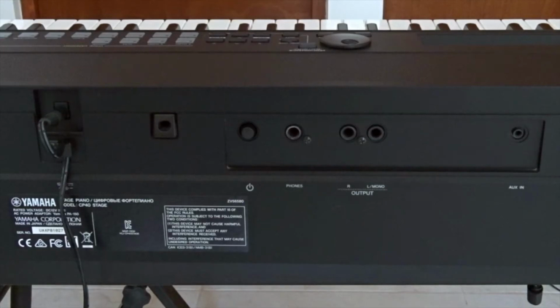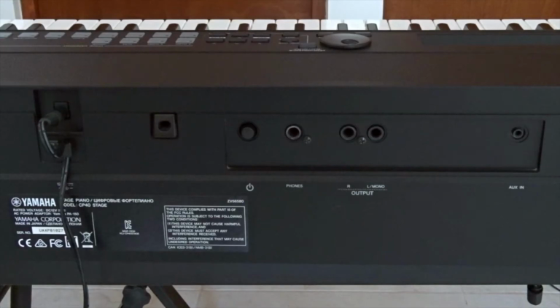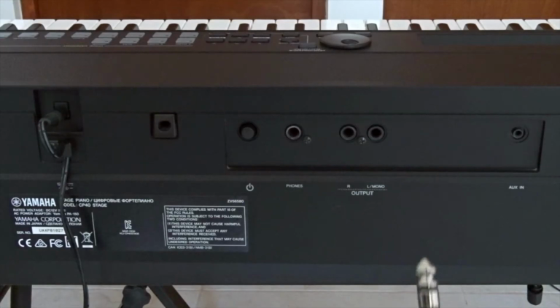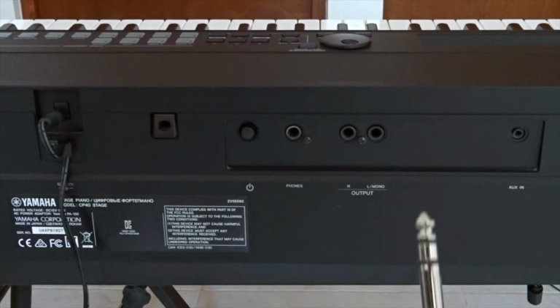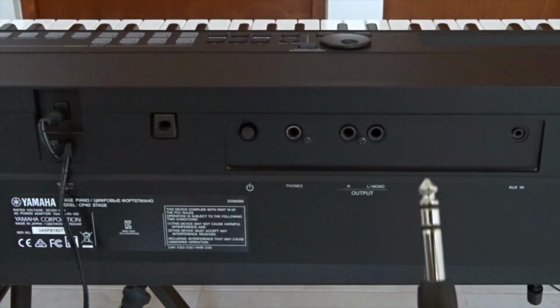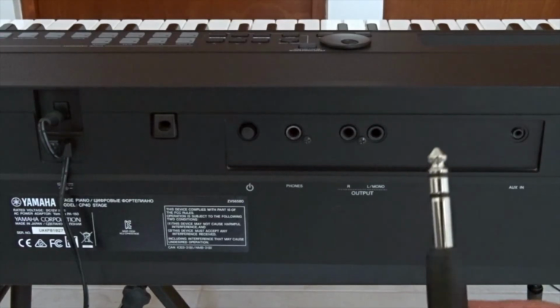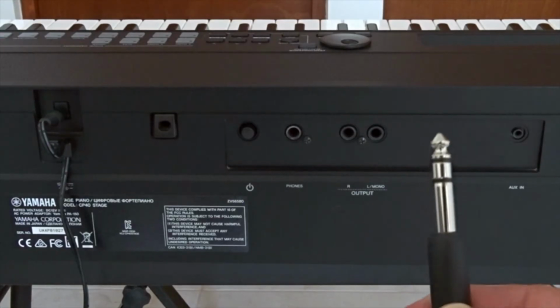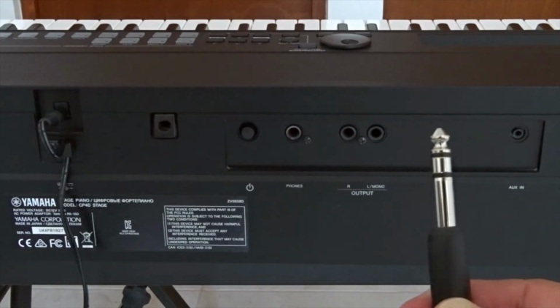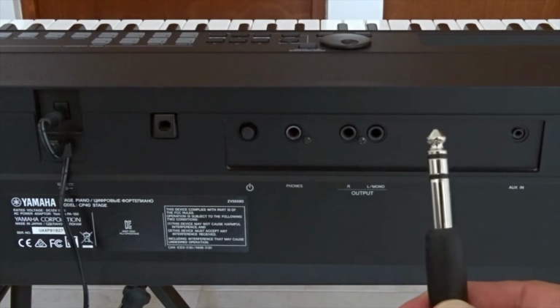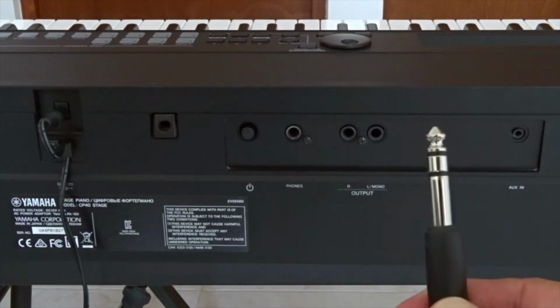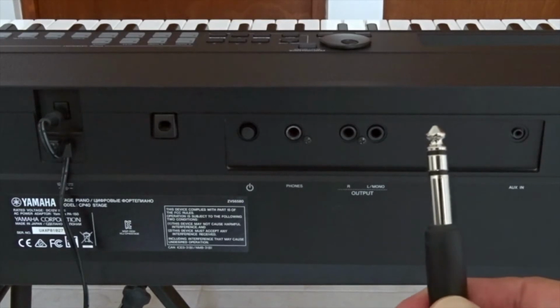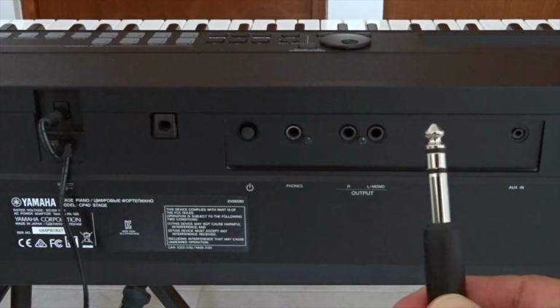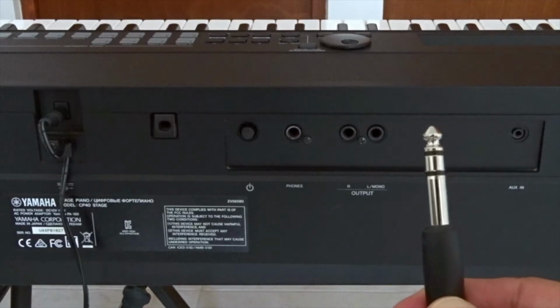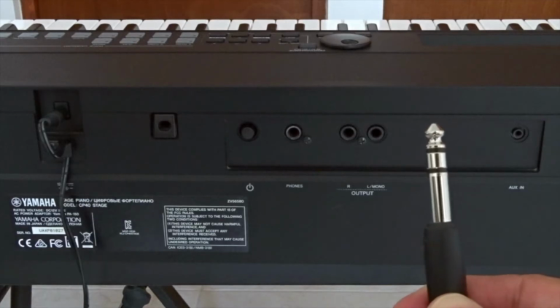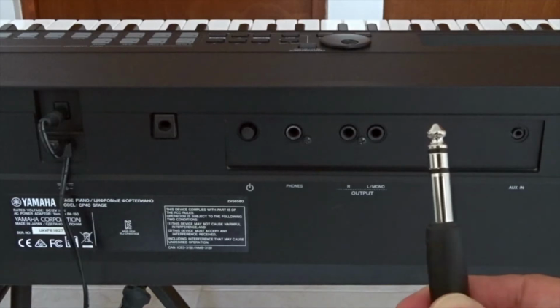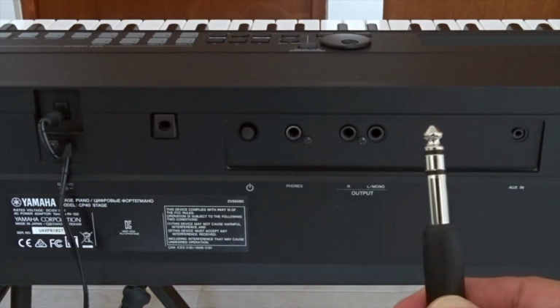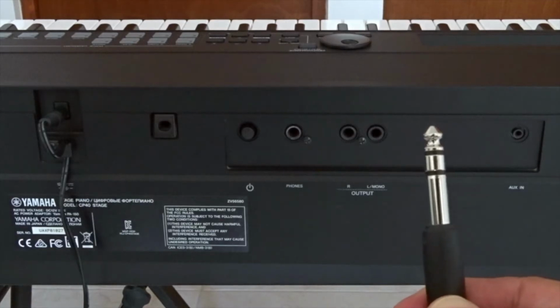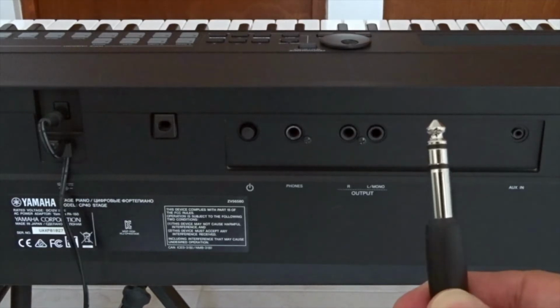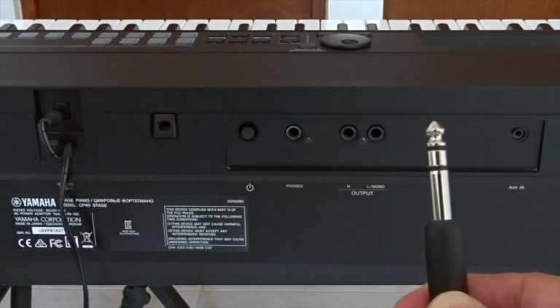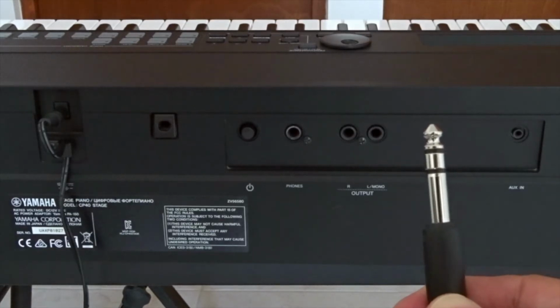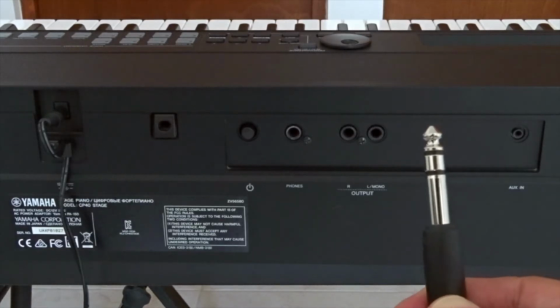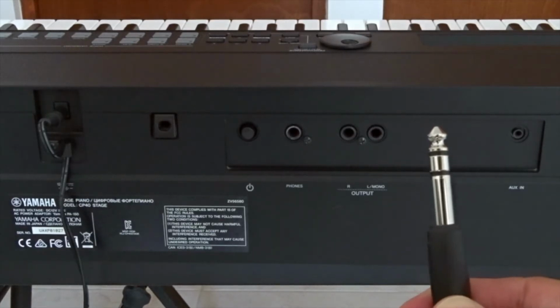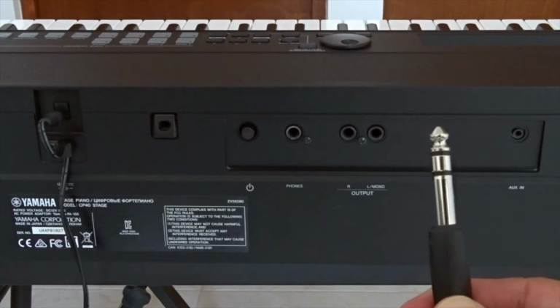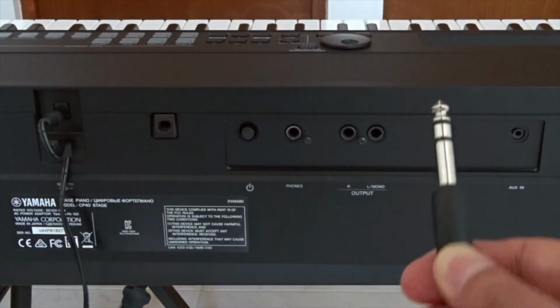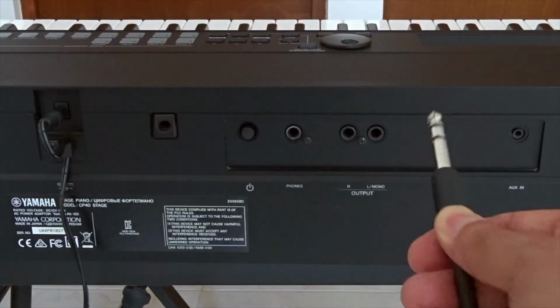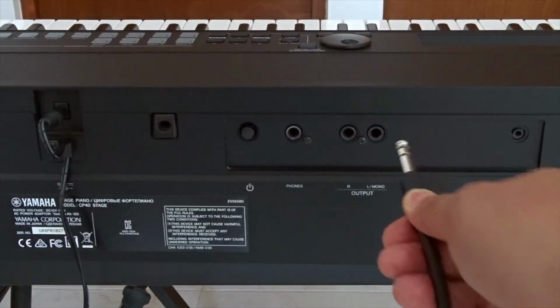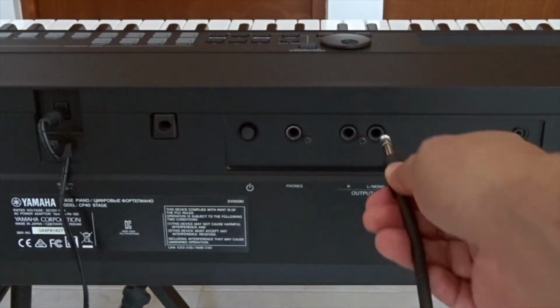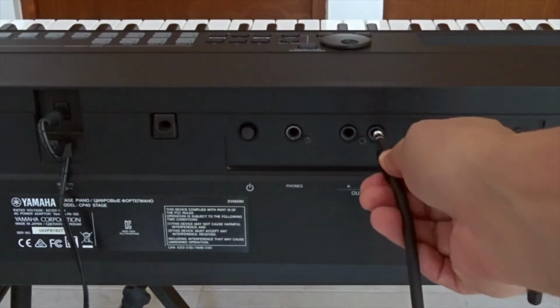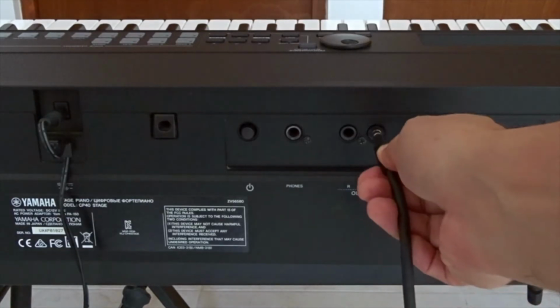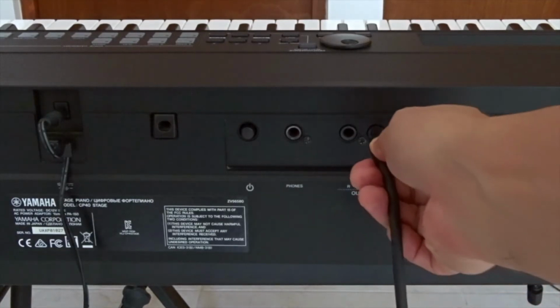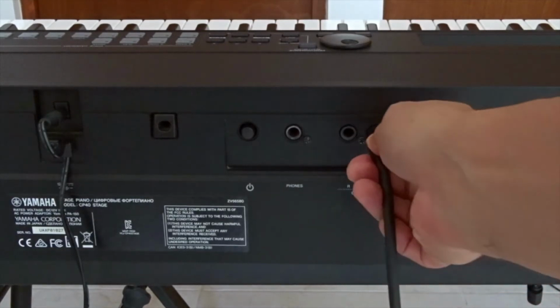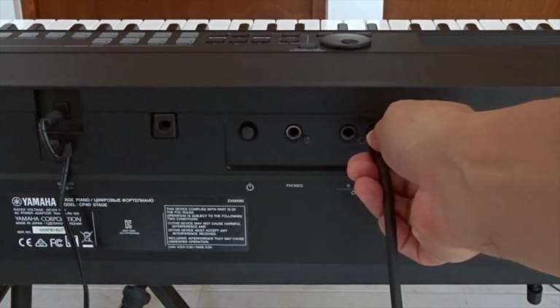First thing we need to do is plug in the TRS cables into the left and right output ports on your keyboard.